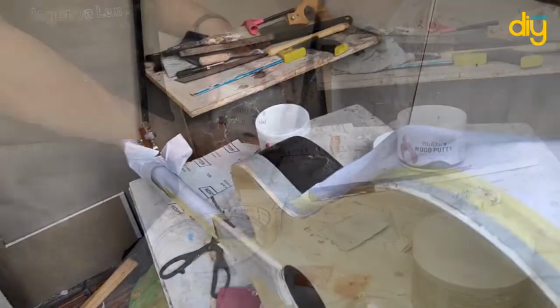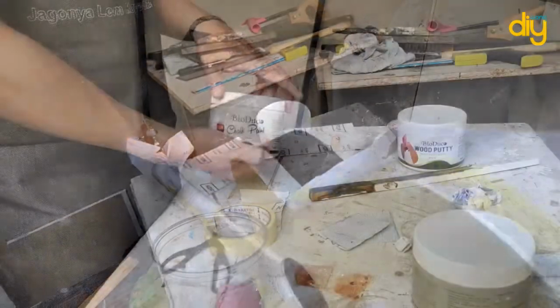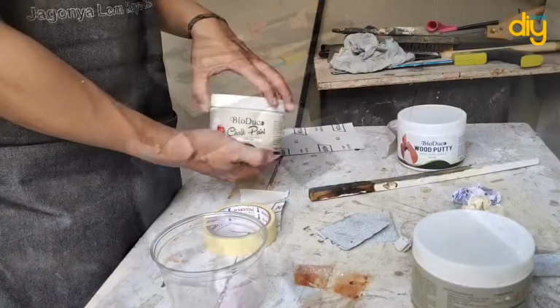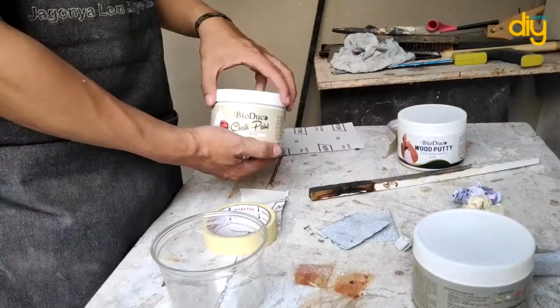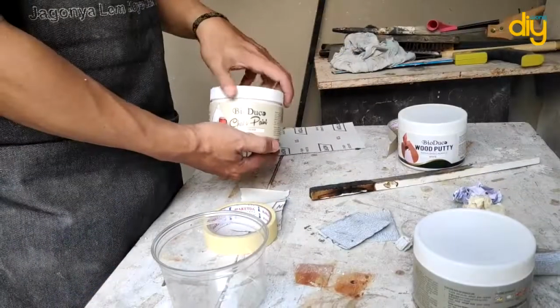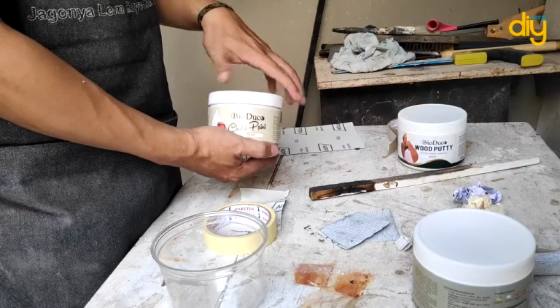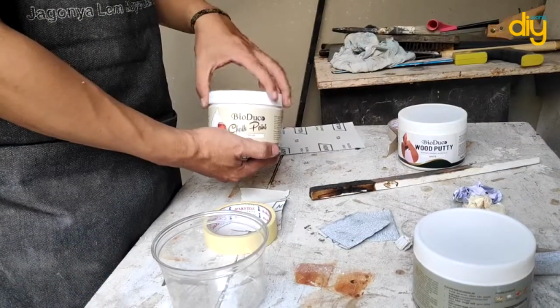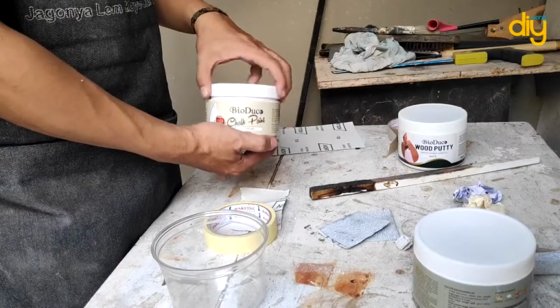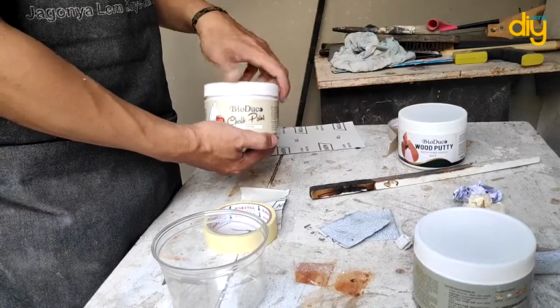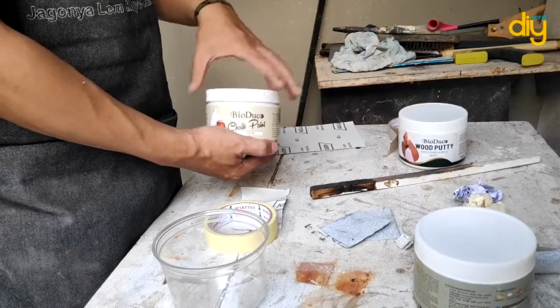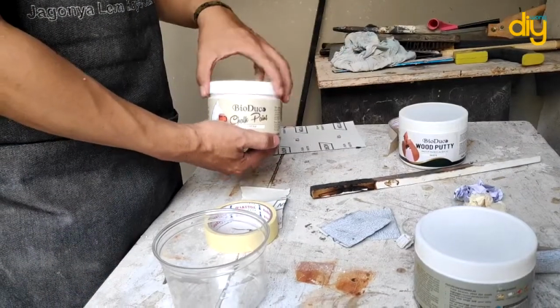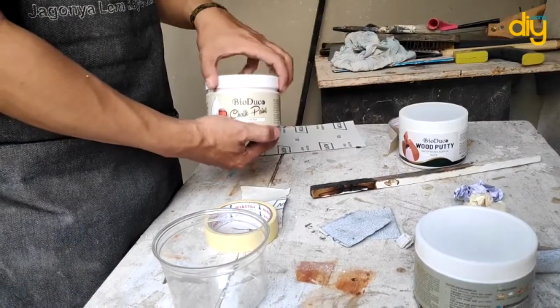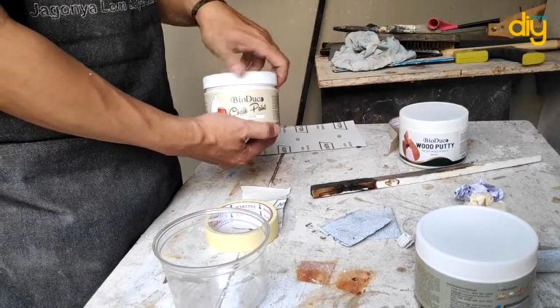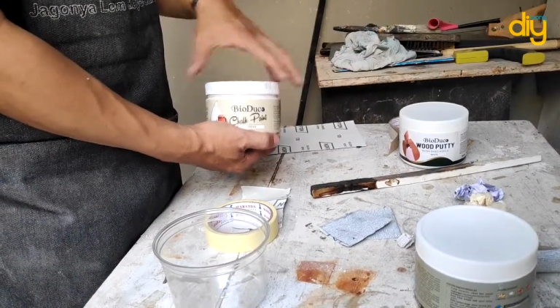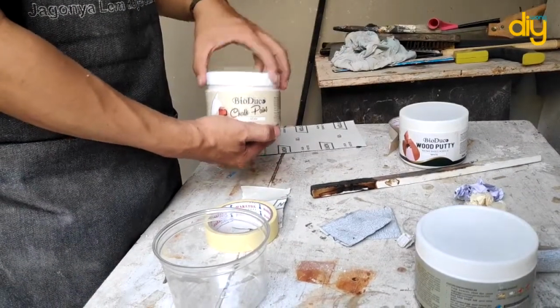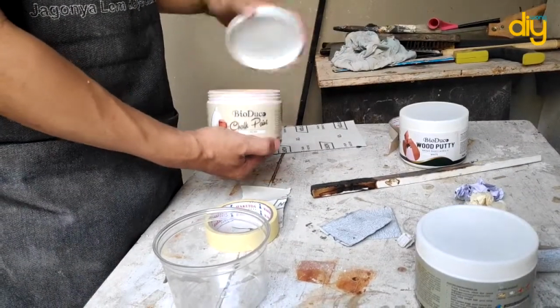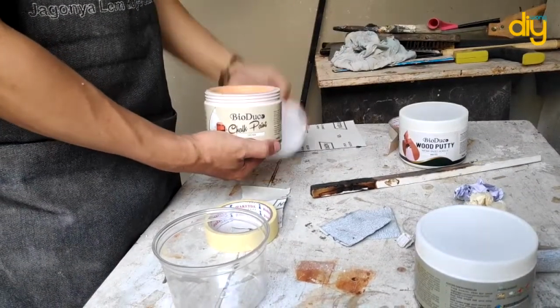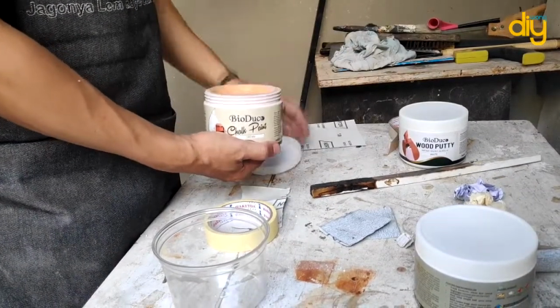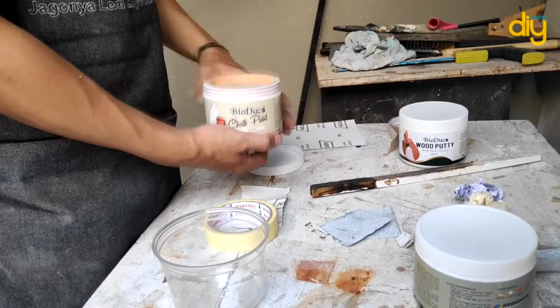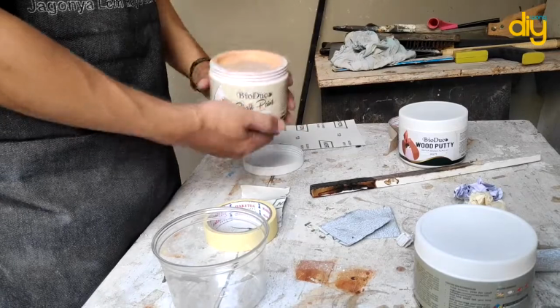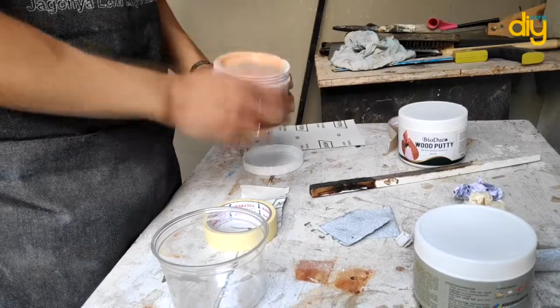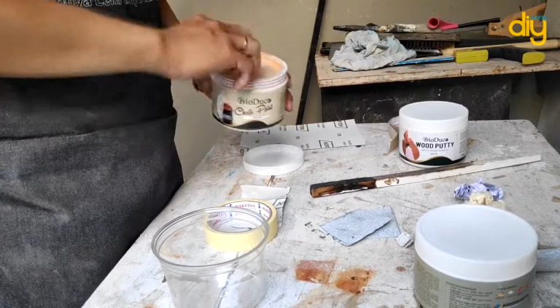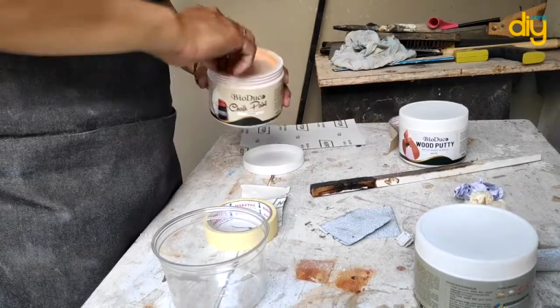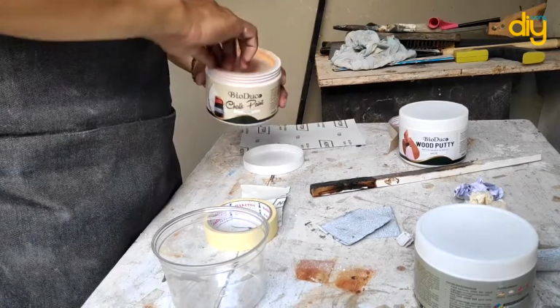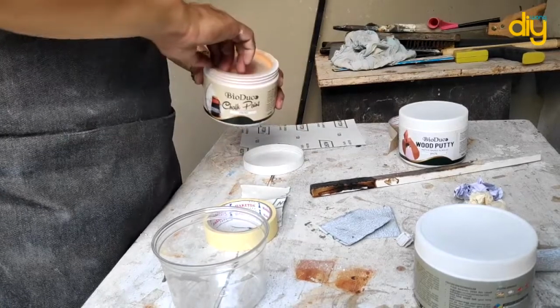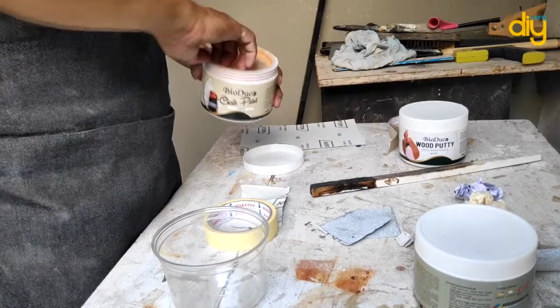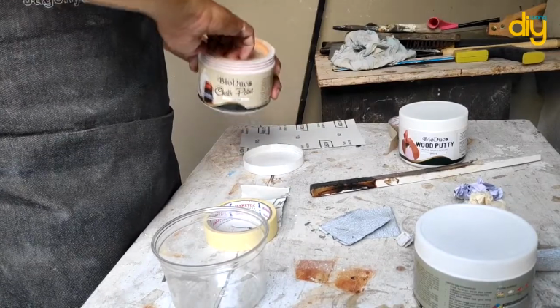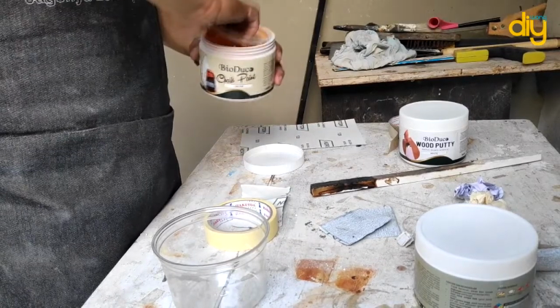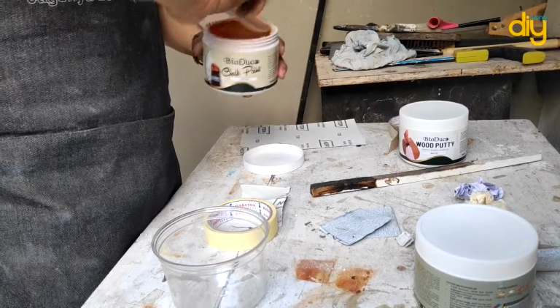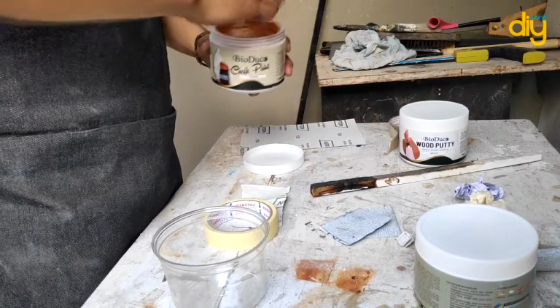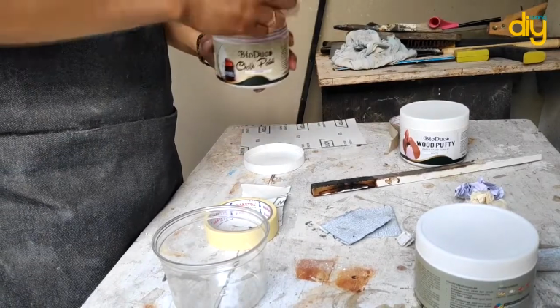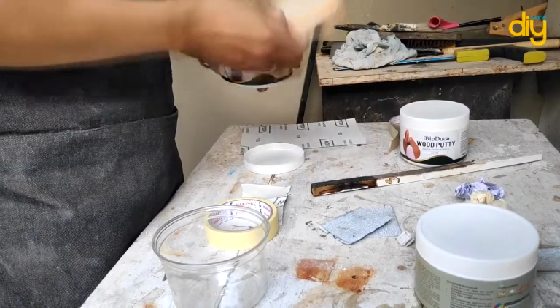It was like a spontaneous project, and in the middle of the process I decided to spray it with cream color chalk paint.